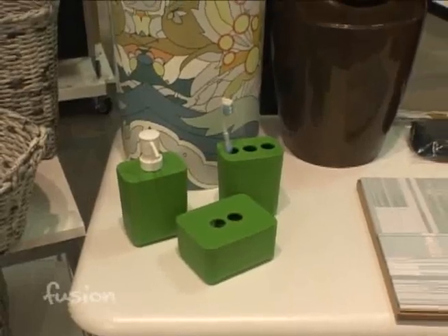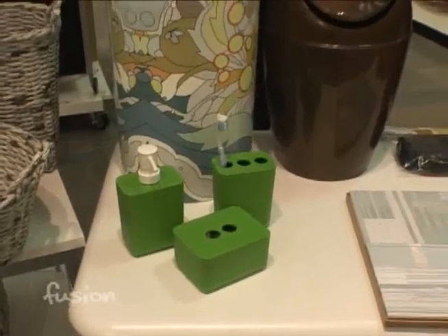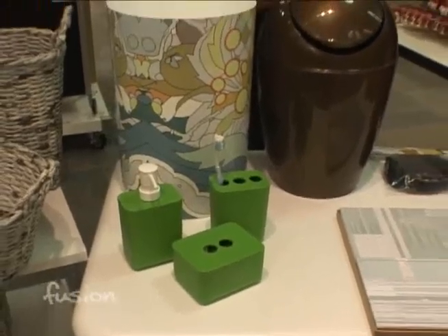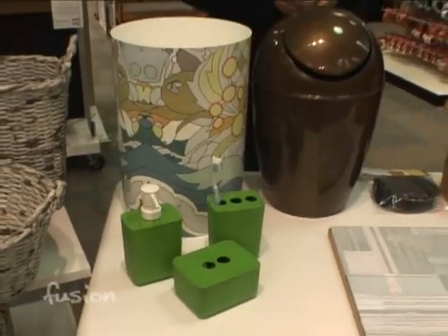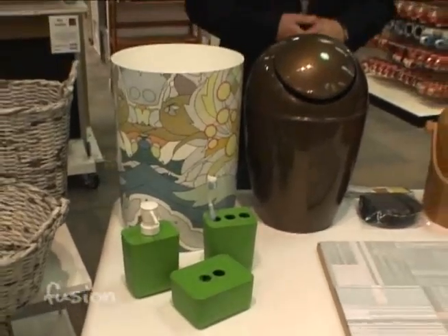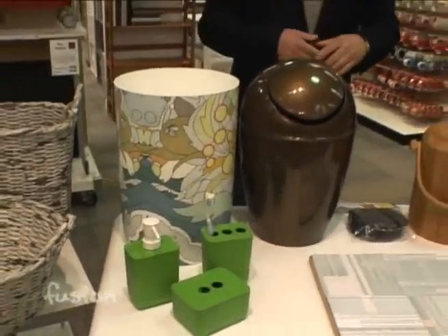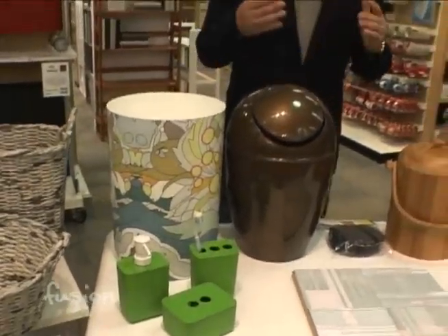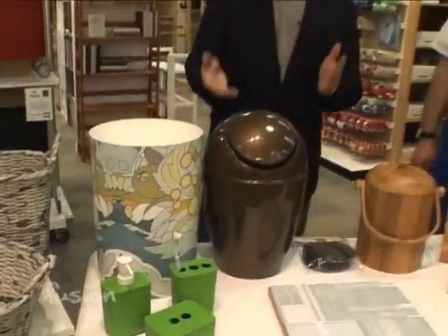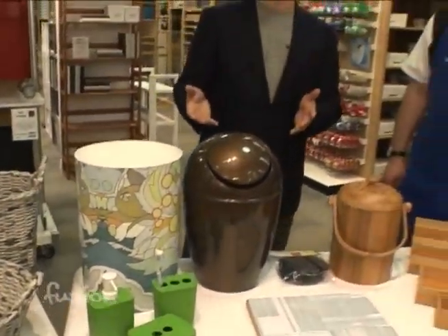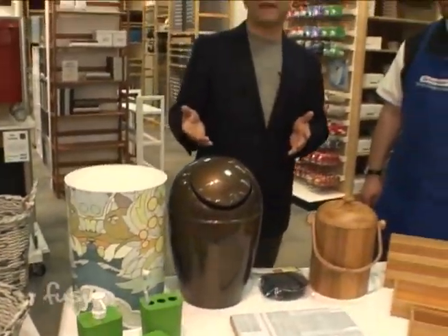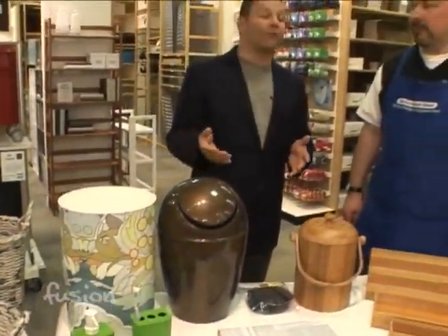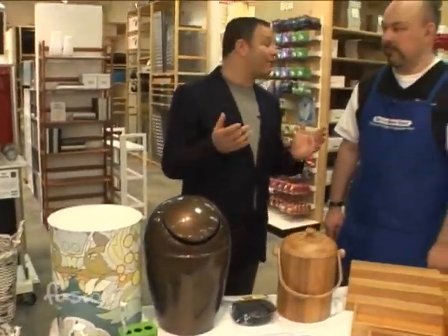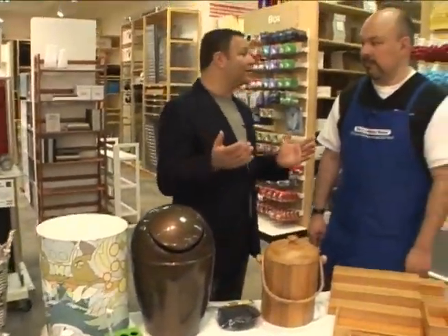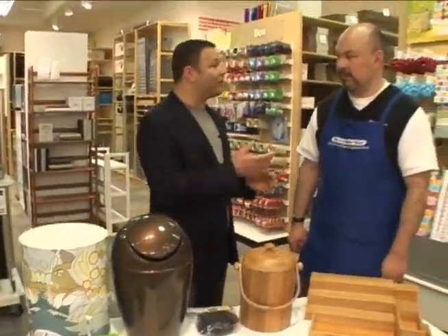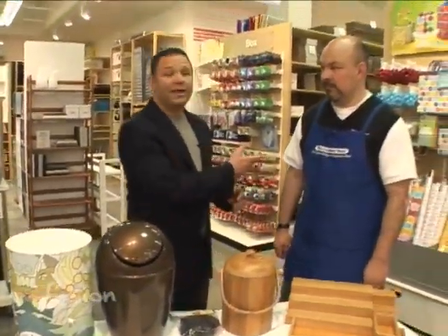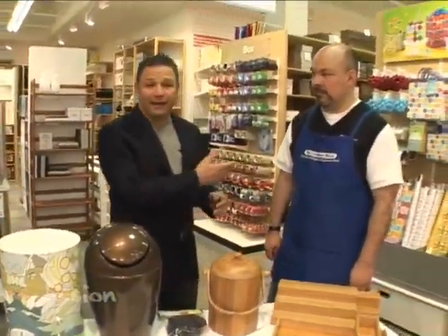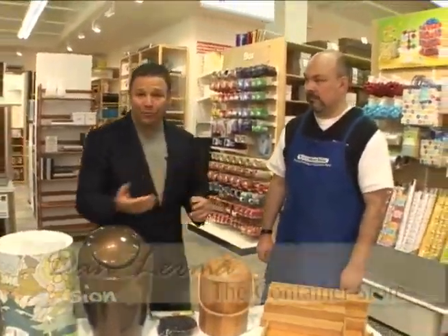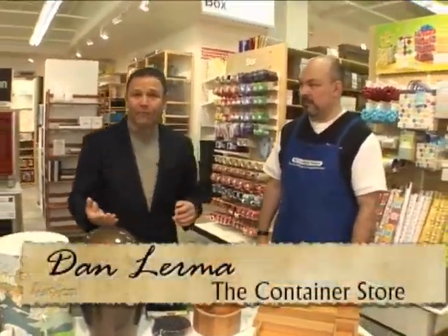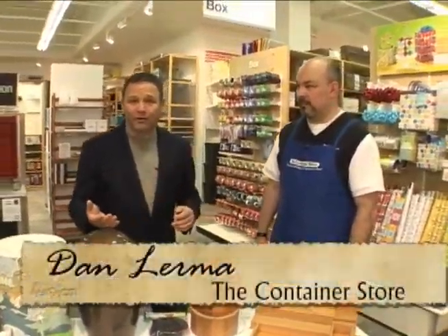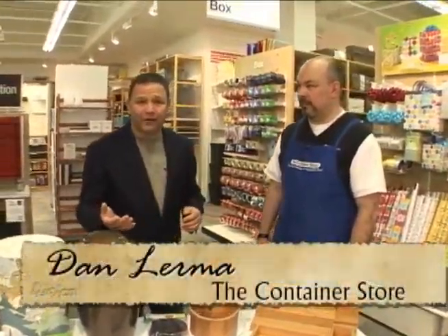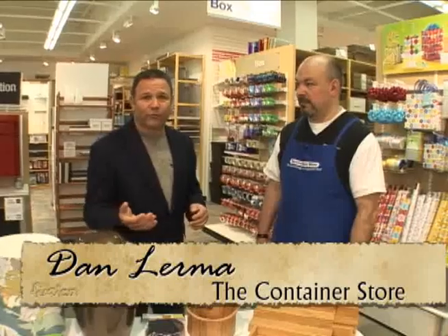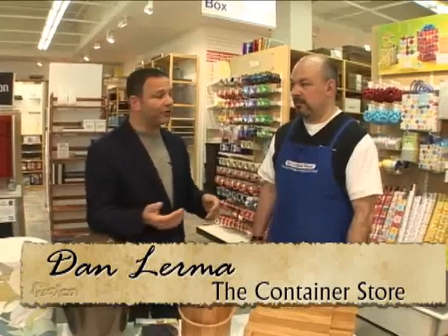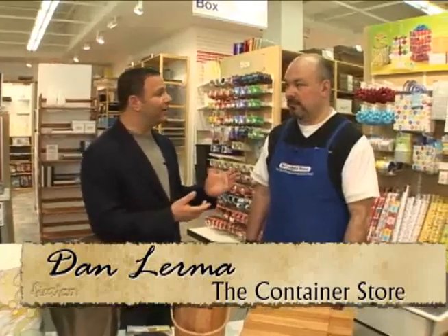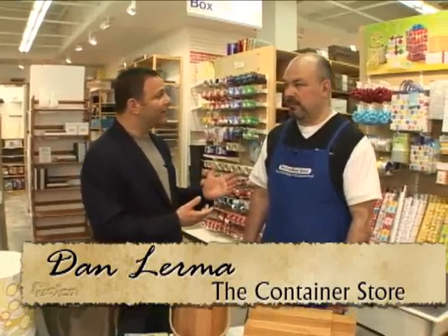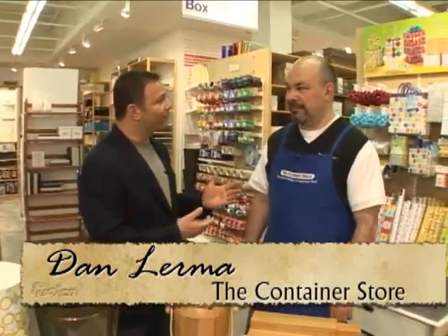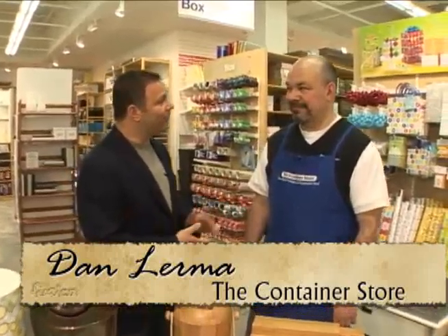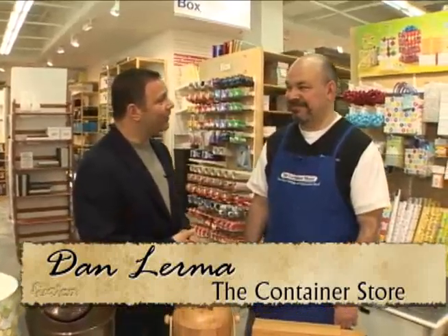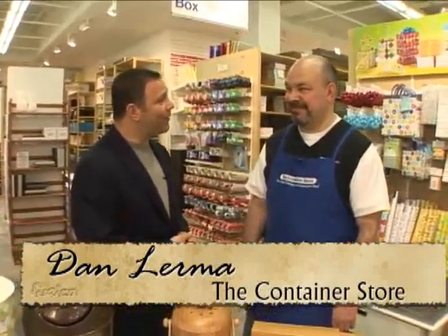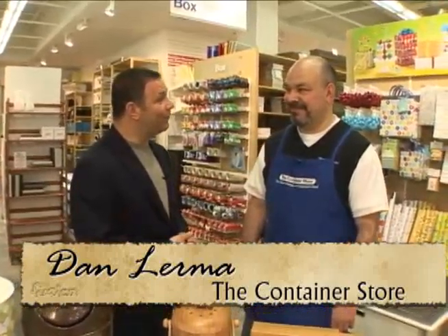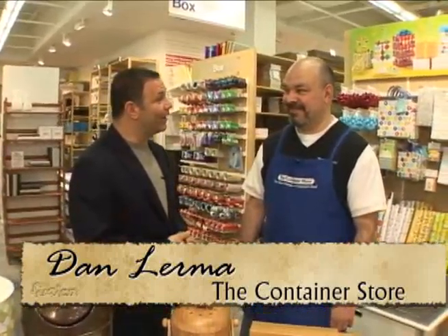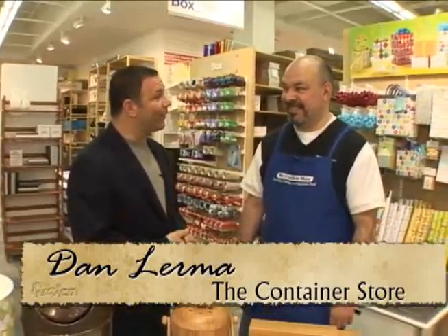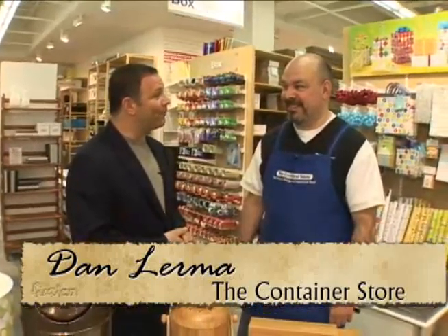The big trend these days is keeping things green, and rightfully so. Dan Lerma from the Container Store is going to give us a few tips on how we can do that around the home.